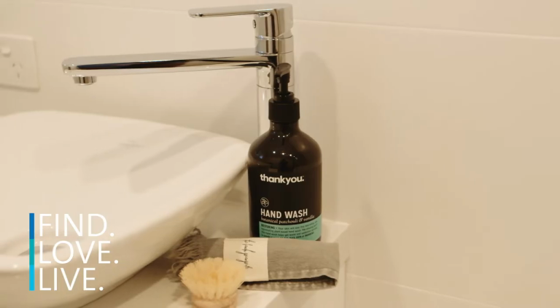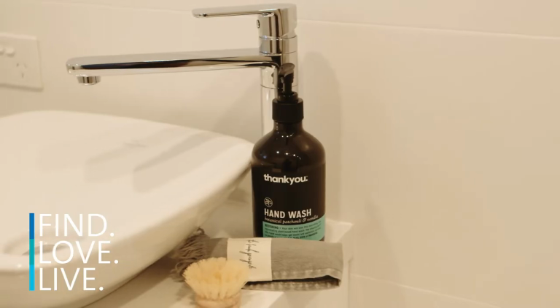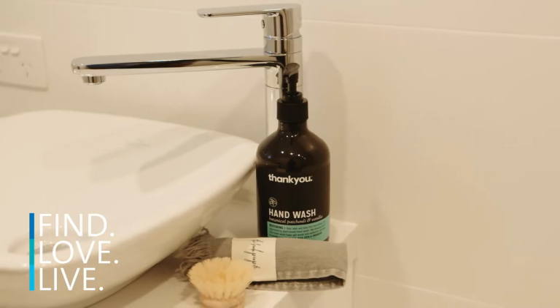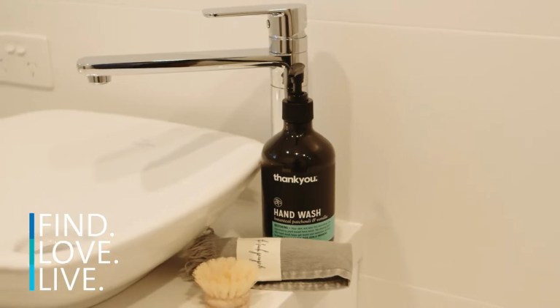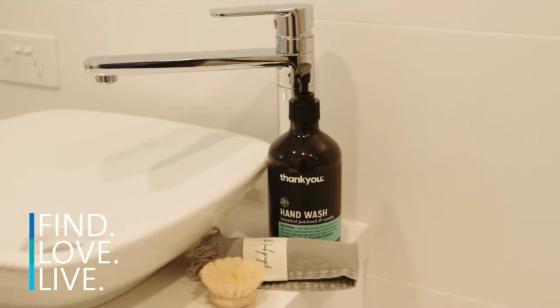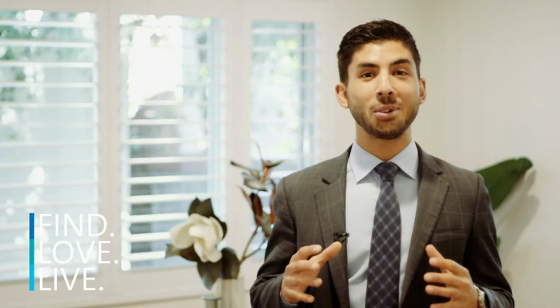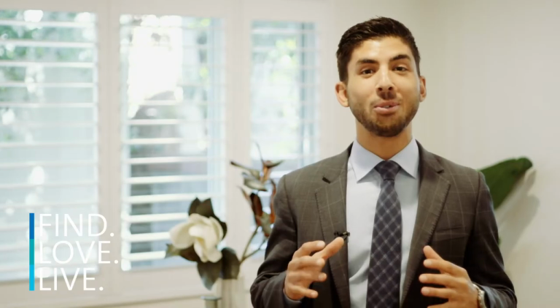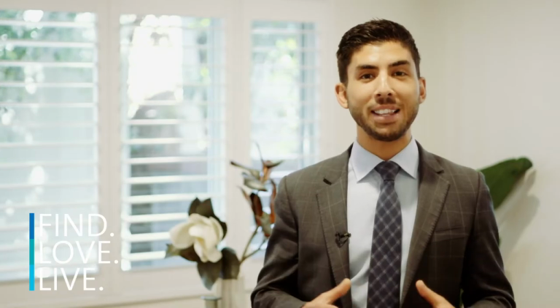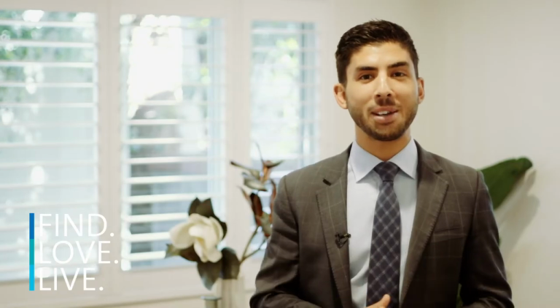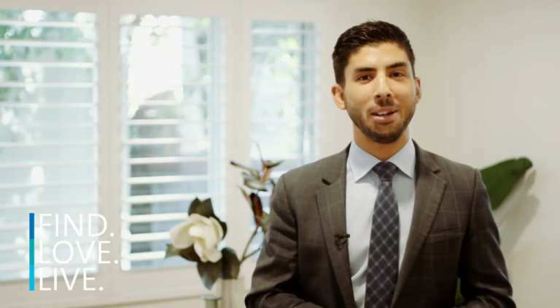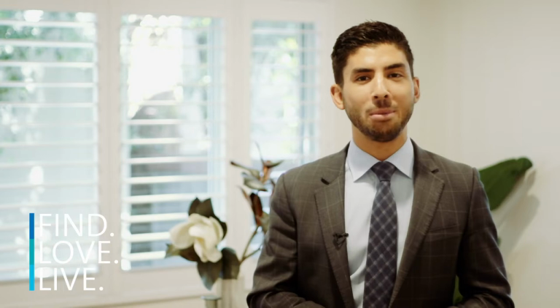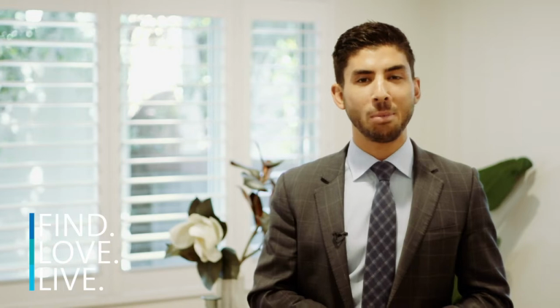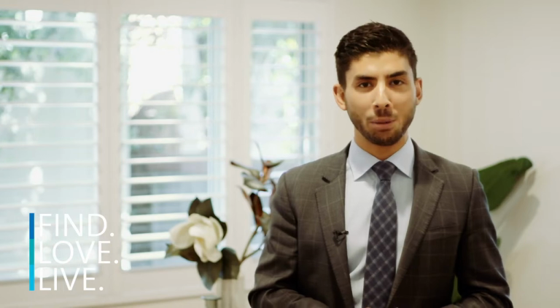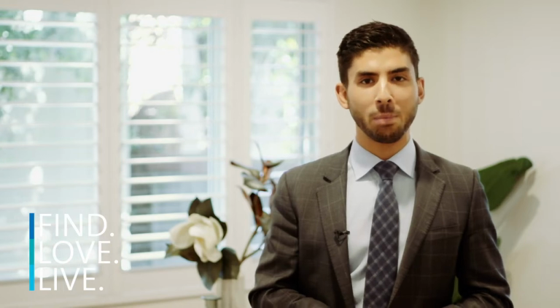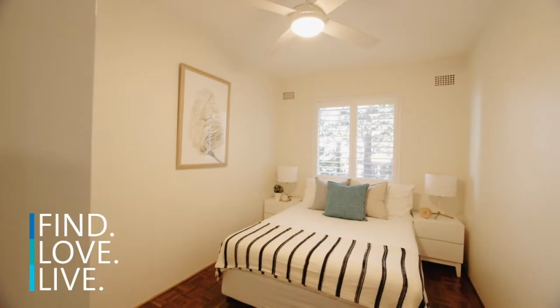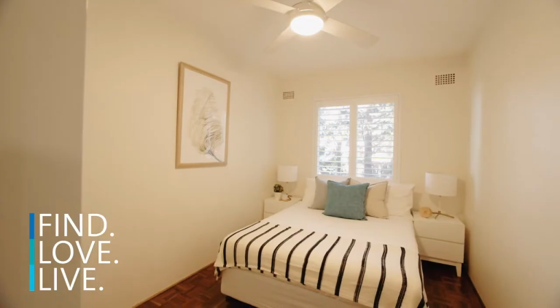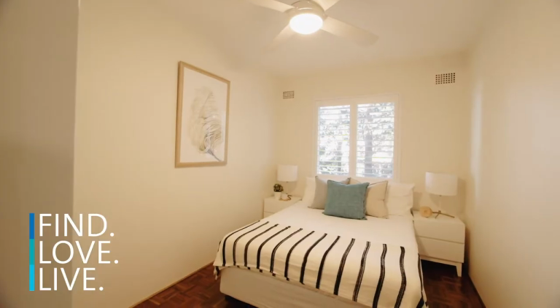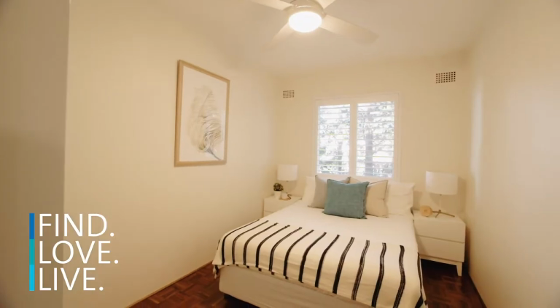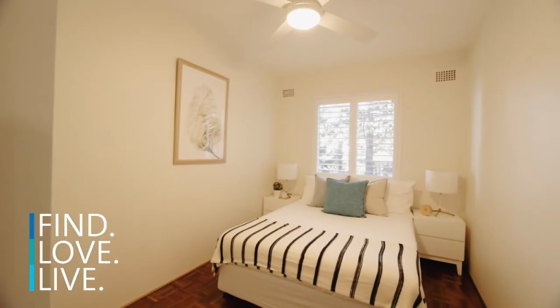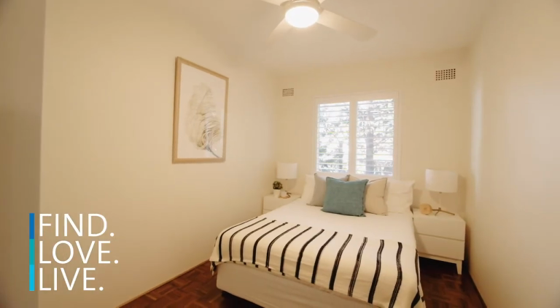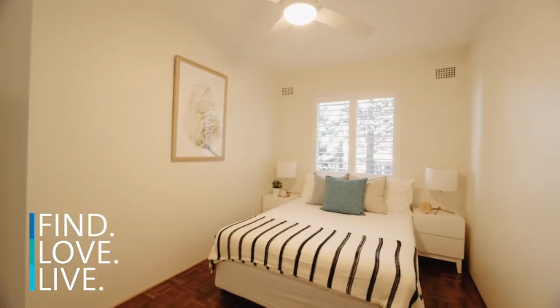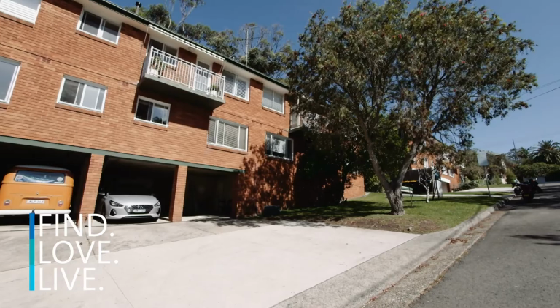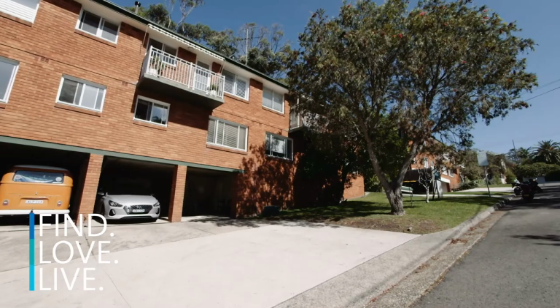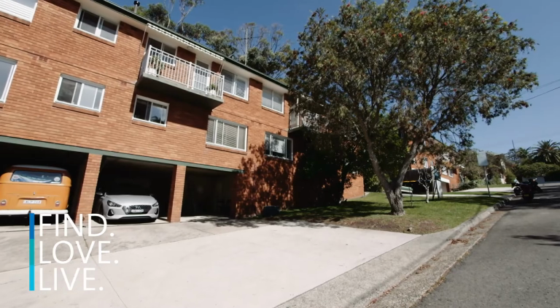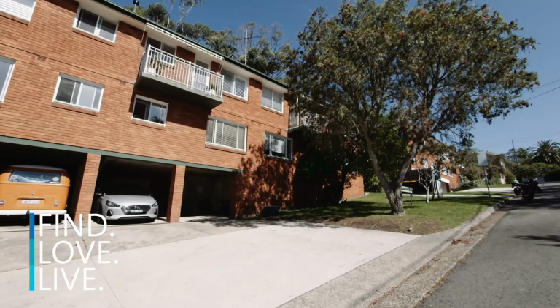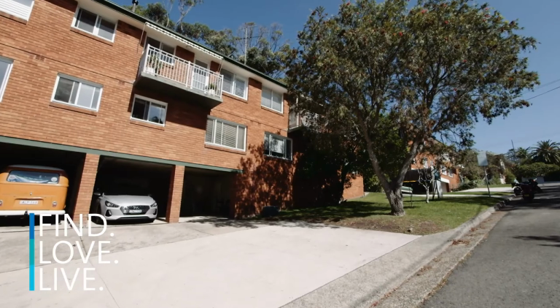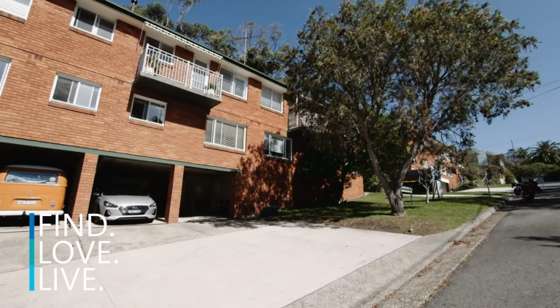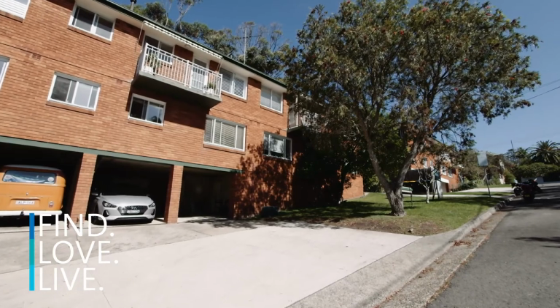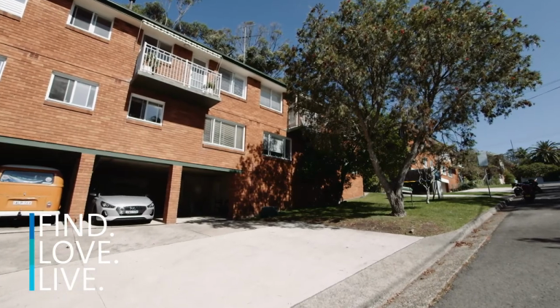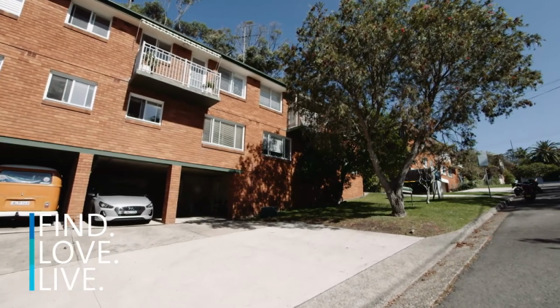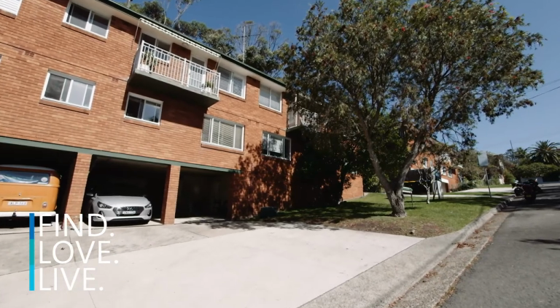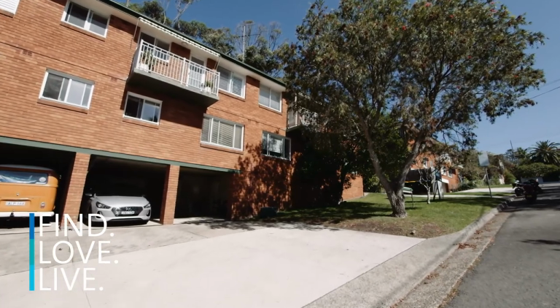This apartment has two great sized bedrooms, both with built-ins. It also has a parking space that's on title, undercover downstairs.